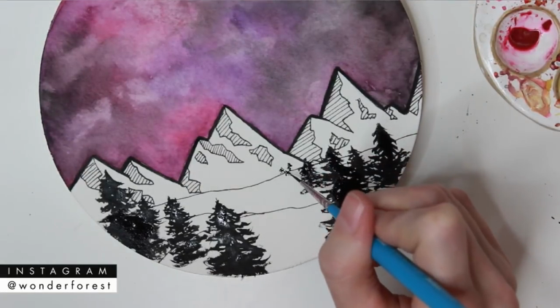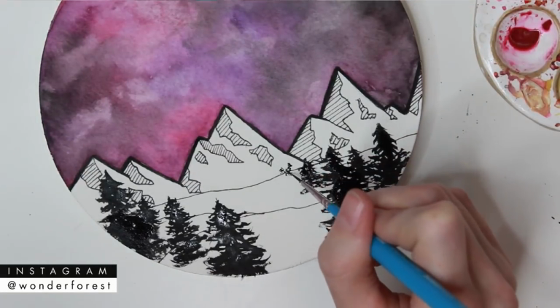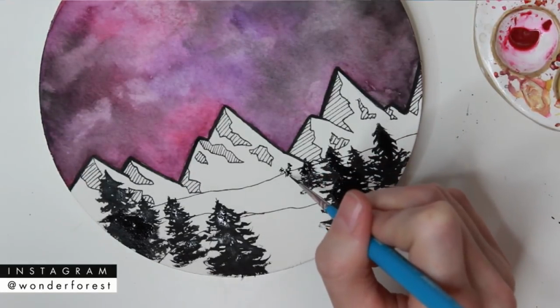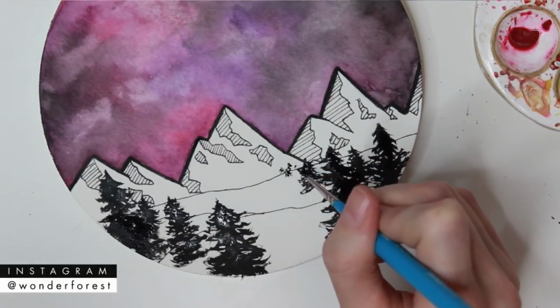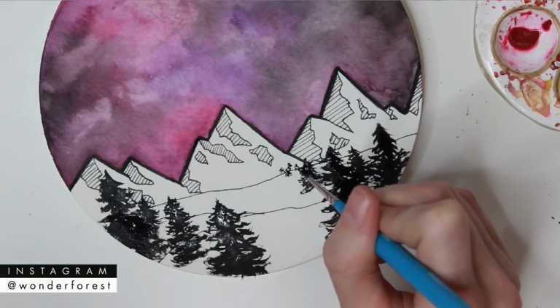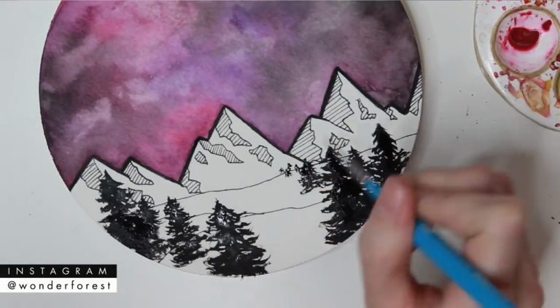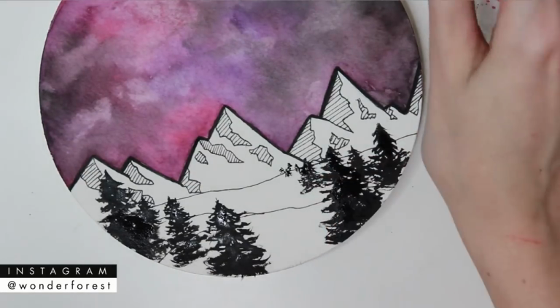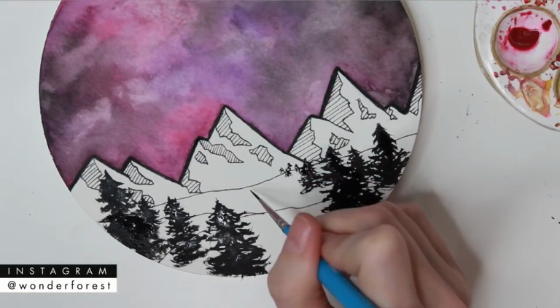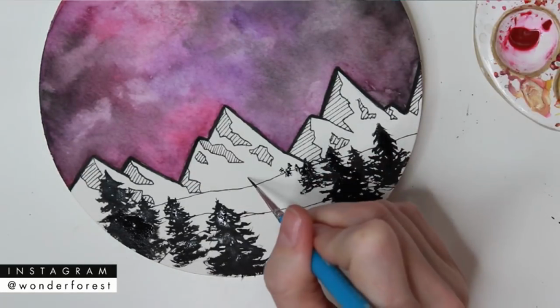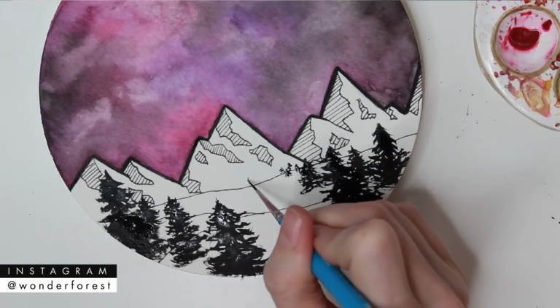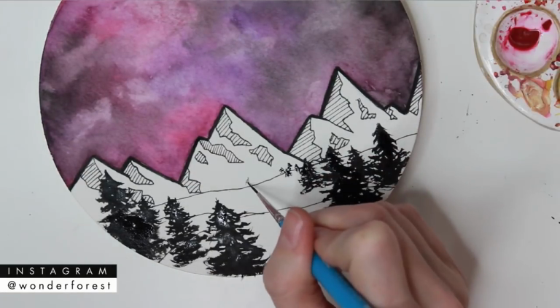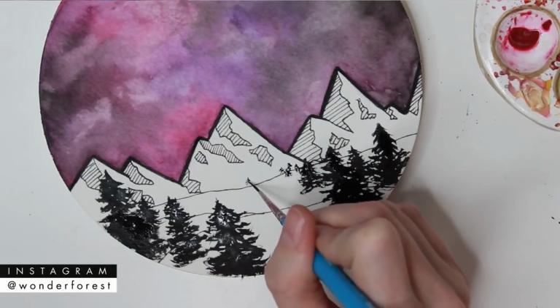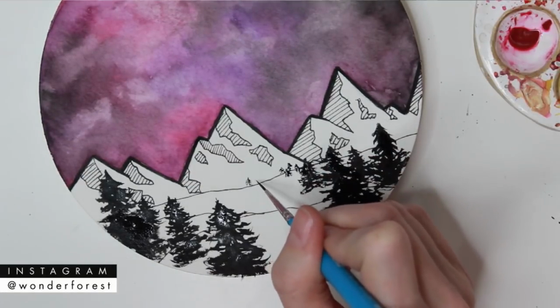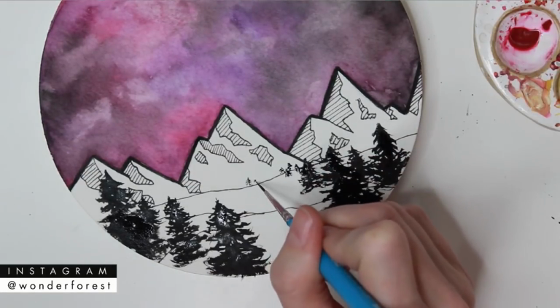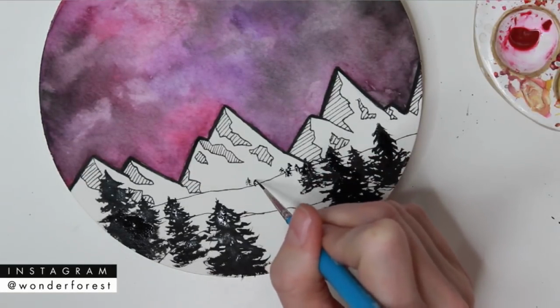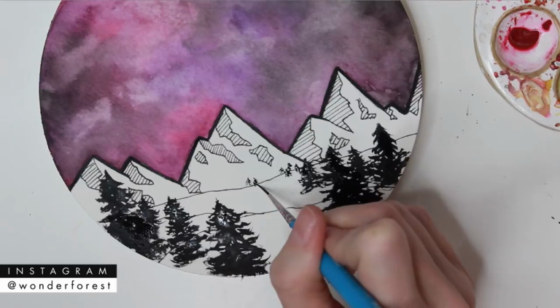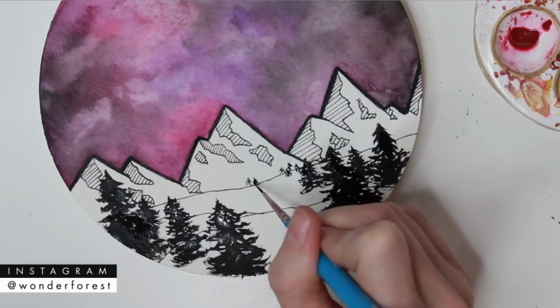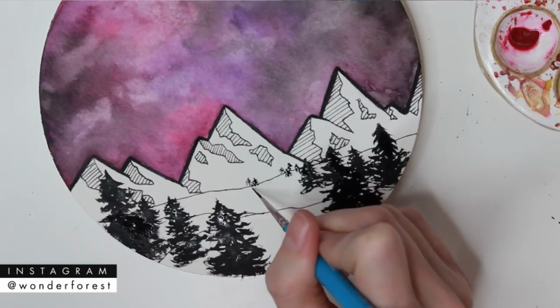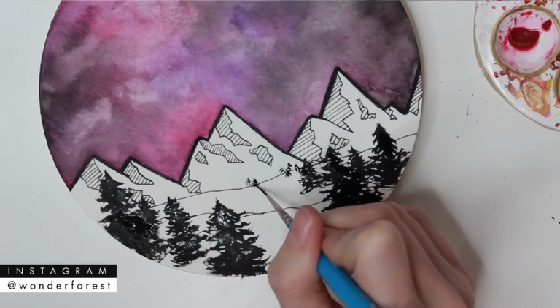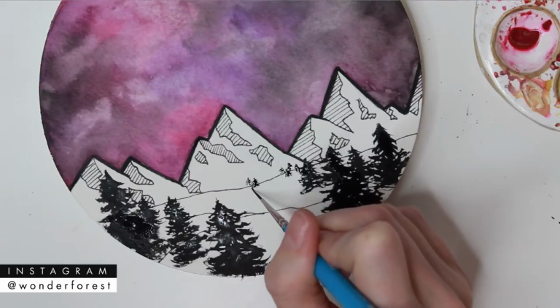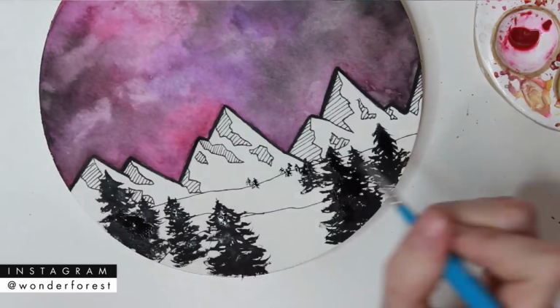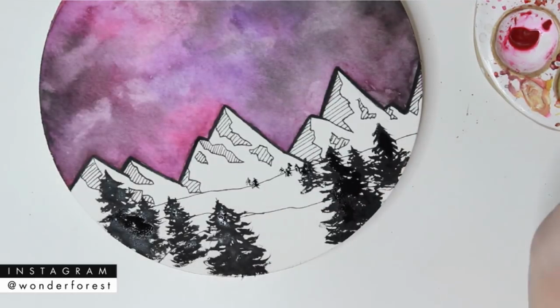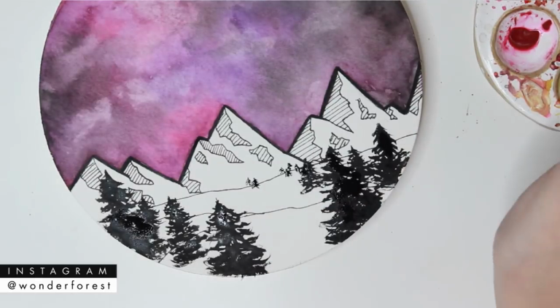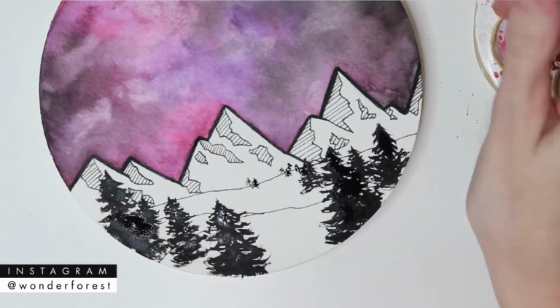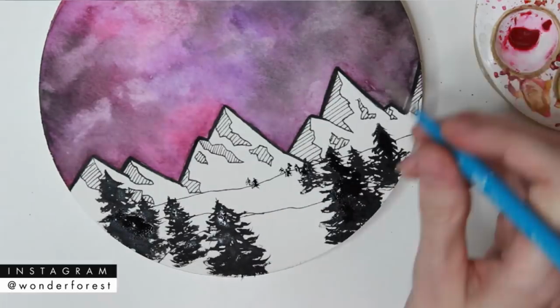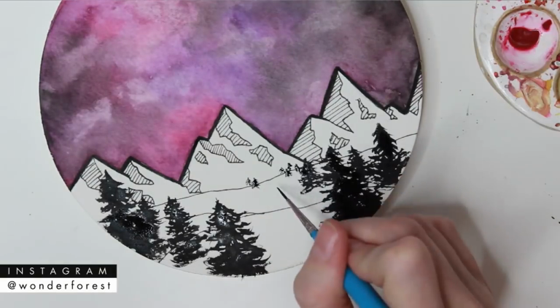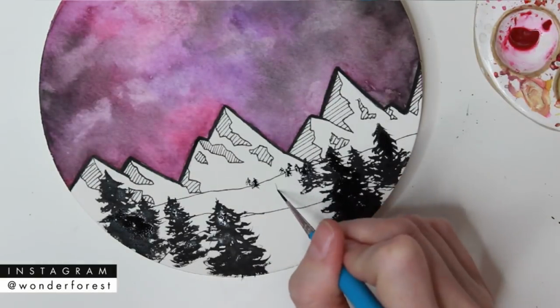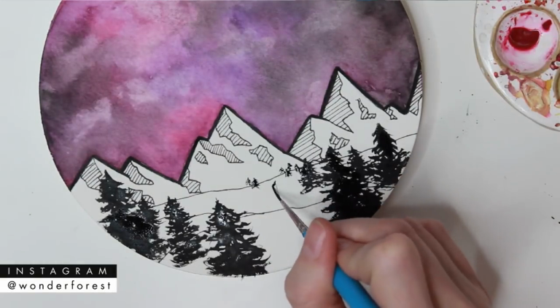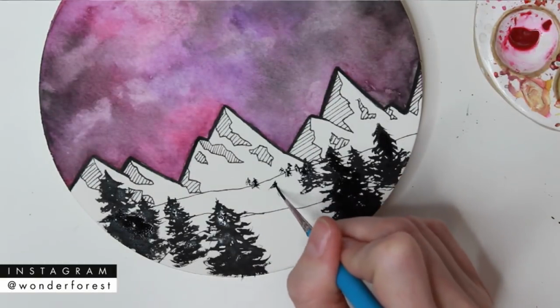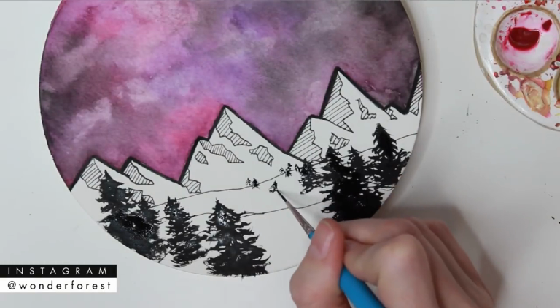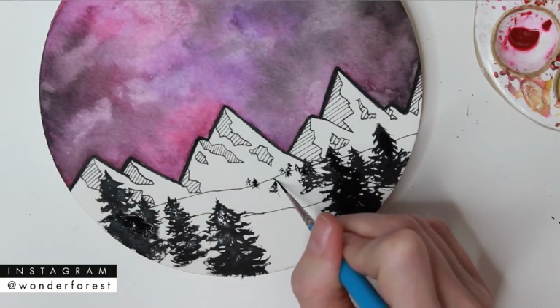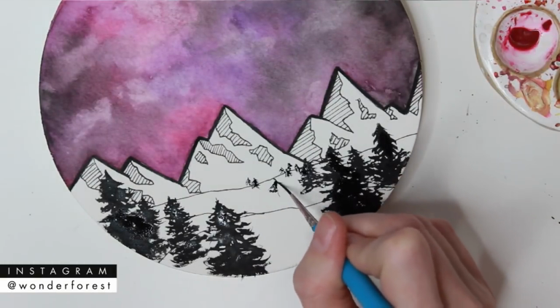I'm going to plop some teeny tiny little guys in the very back here, just to add to that depth.